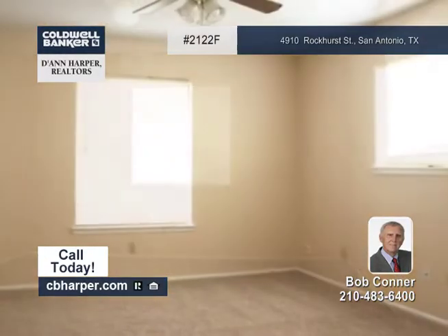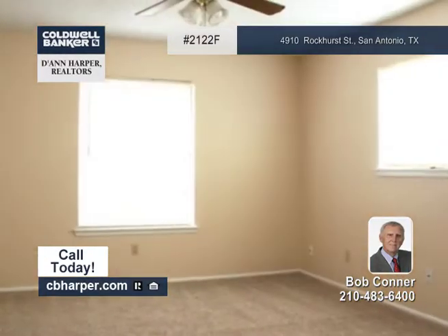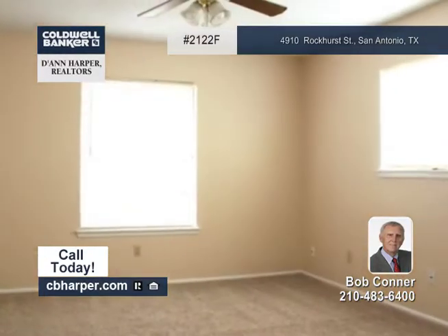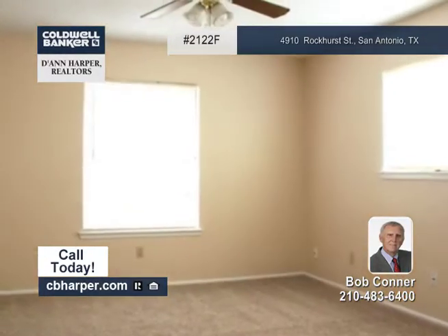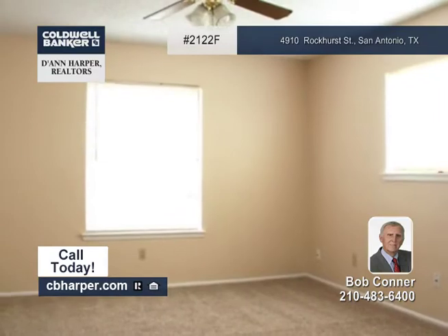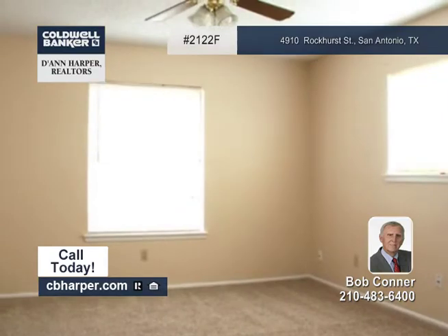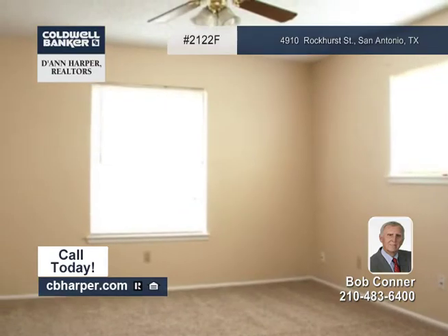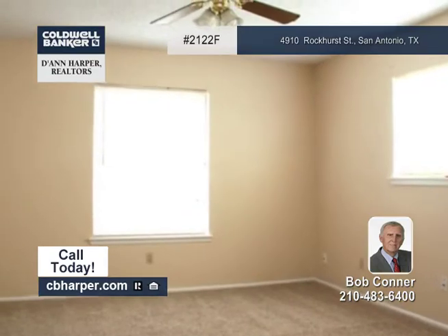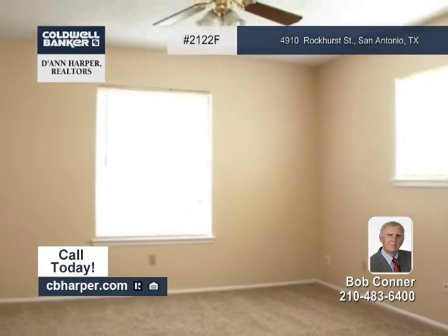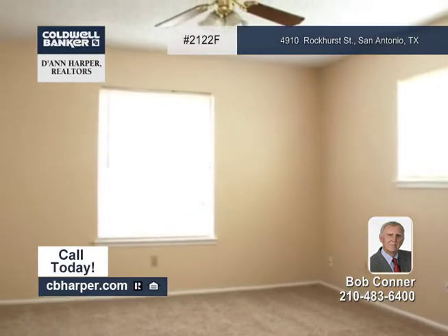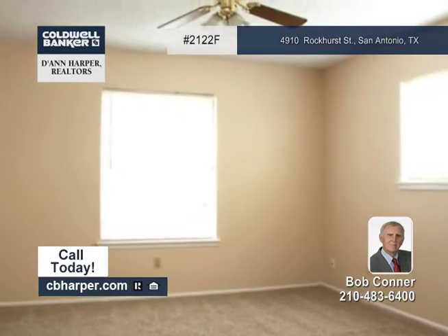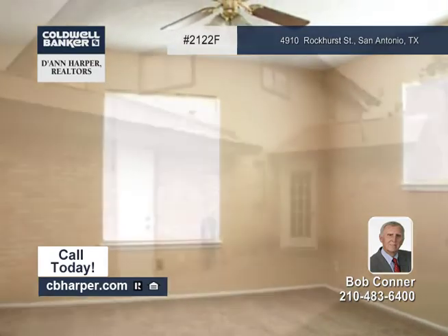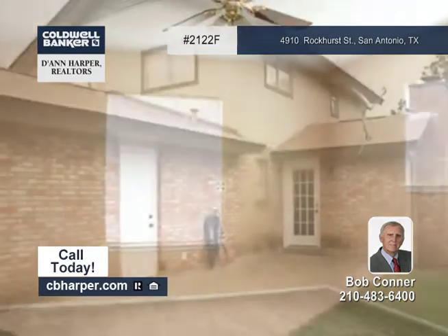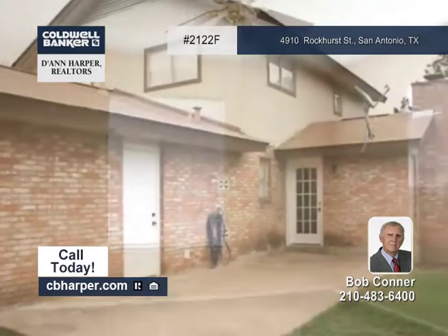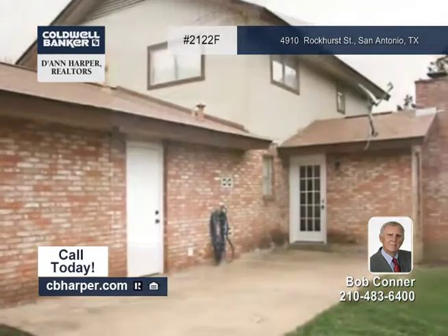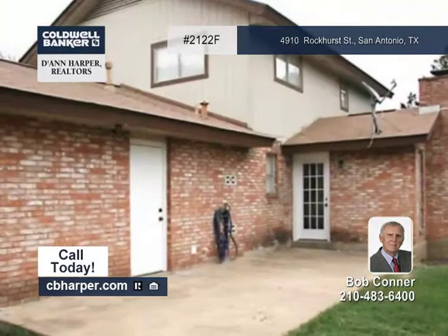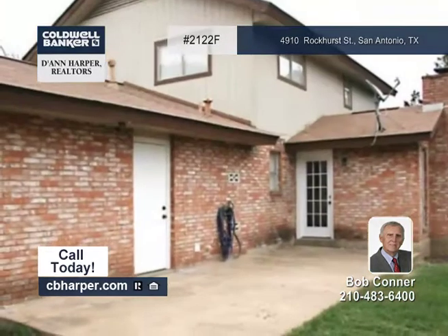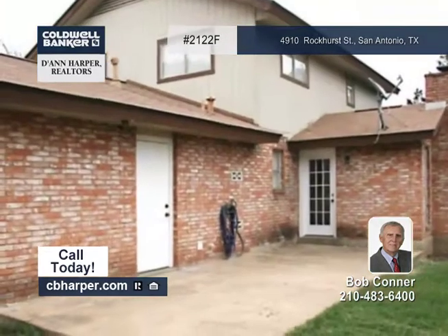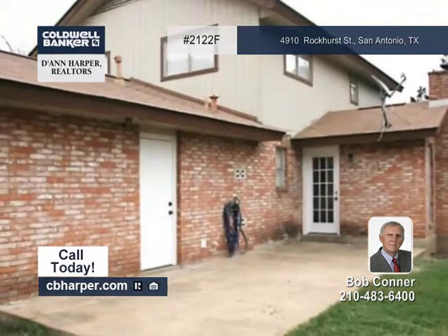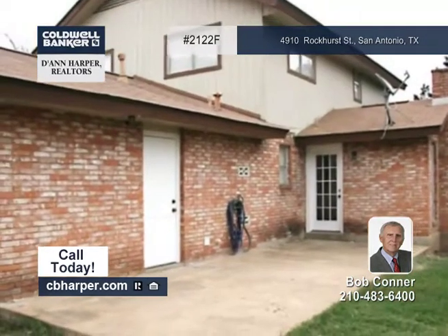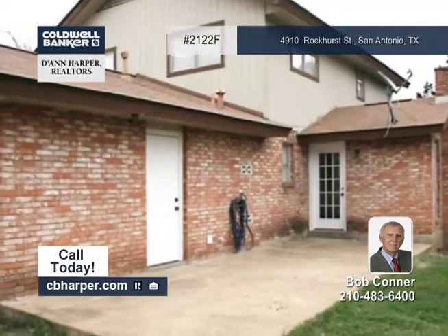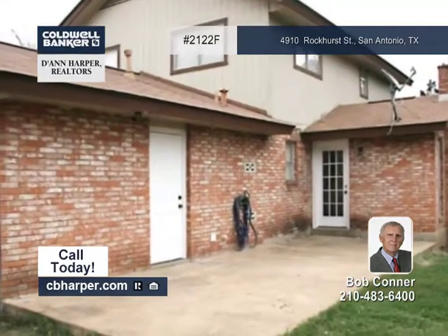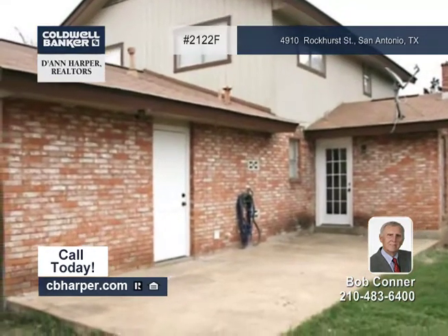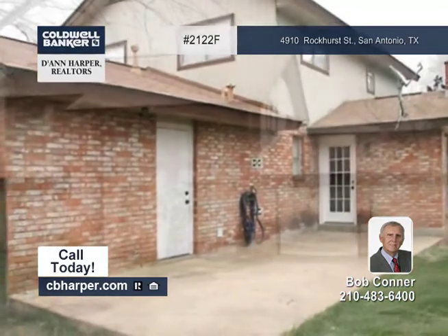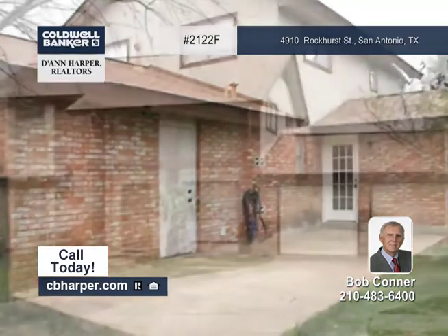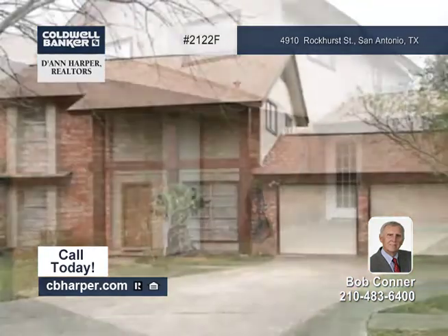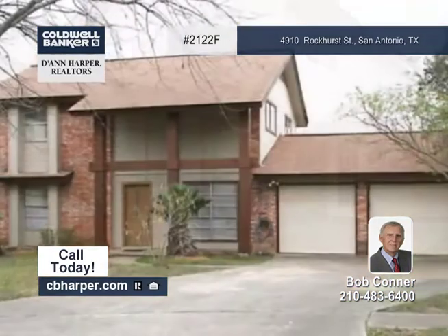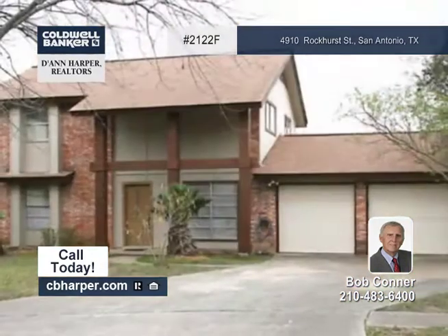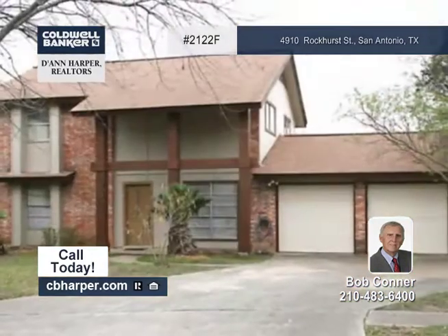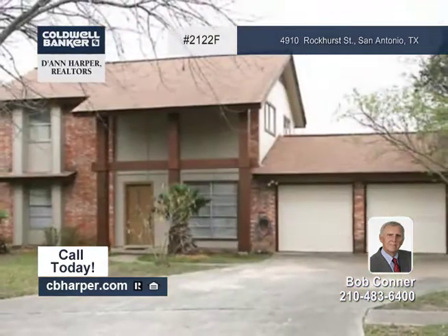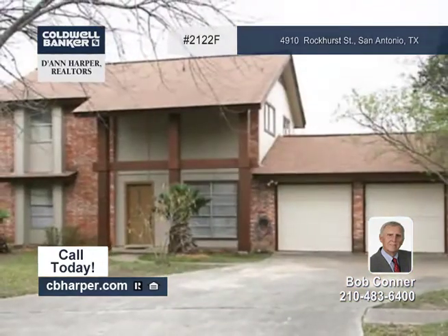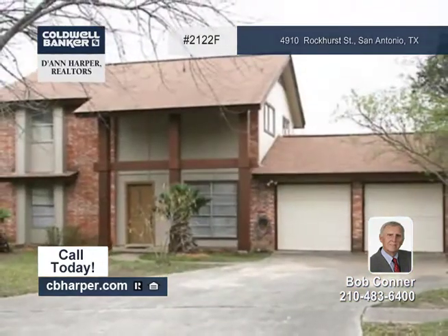Also, mature trees surround the cul-de-sac lot, and the neighborhood offers a pool. Call Bob for more details.